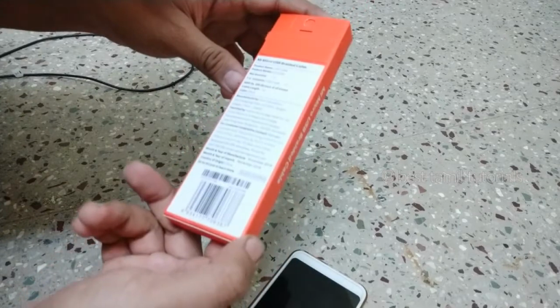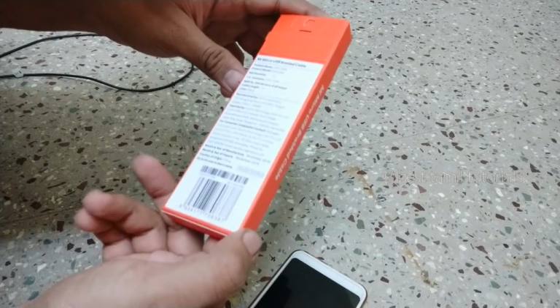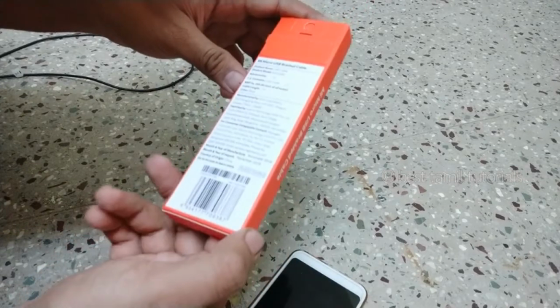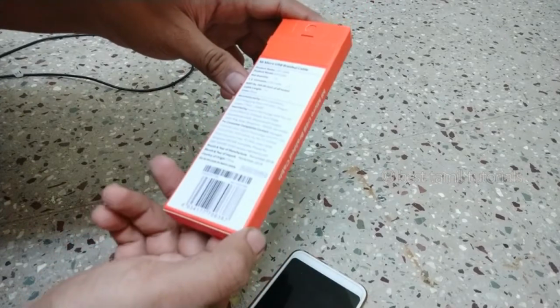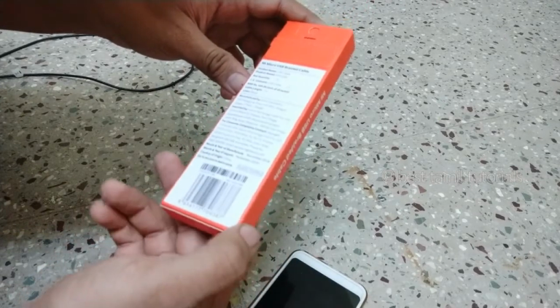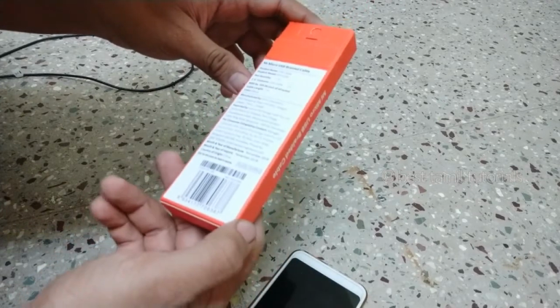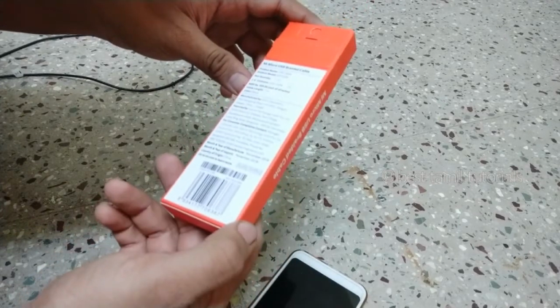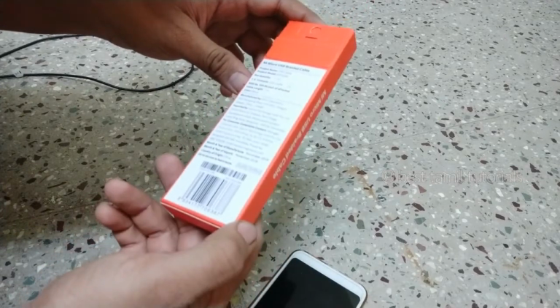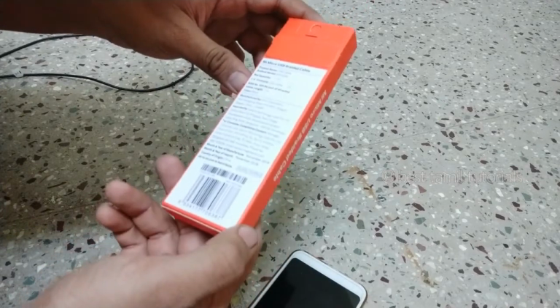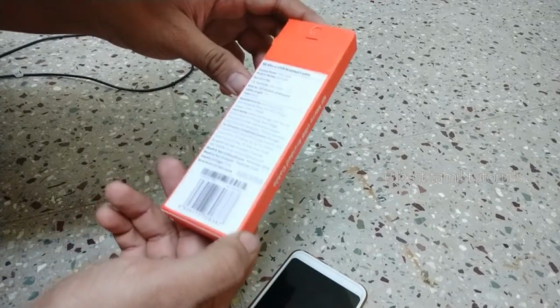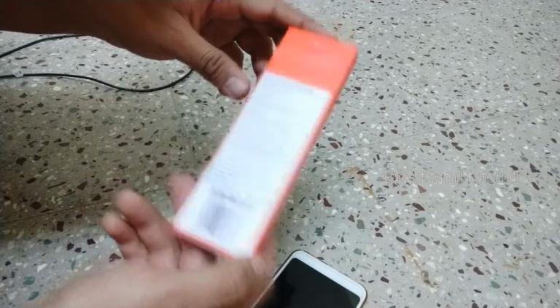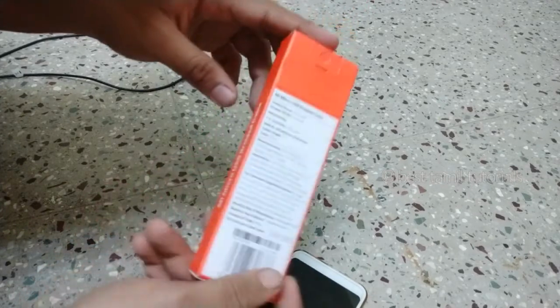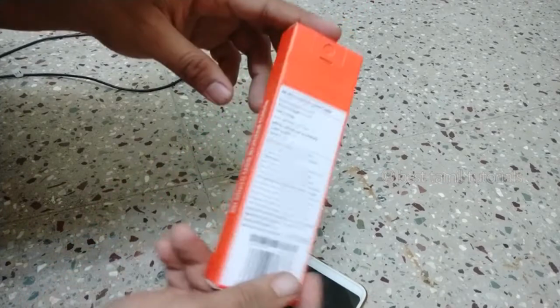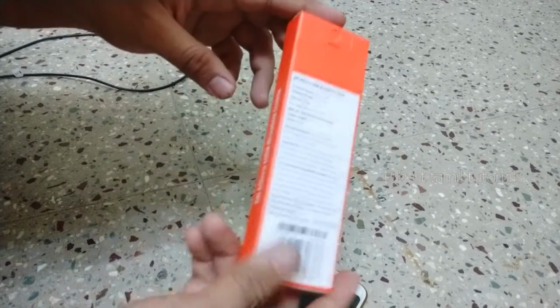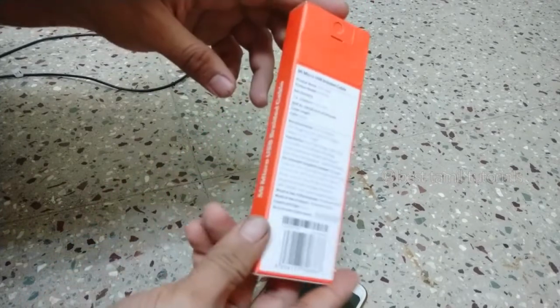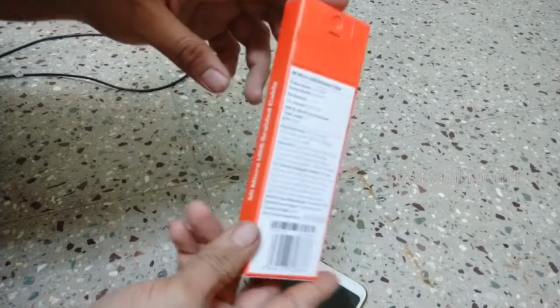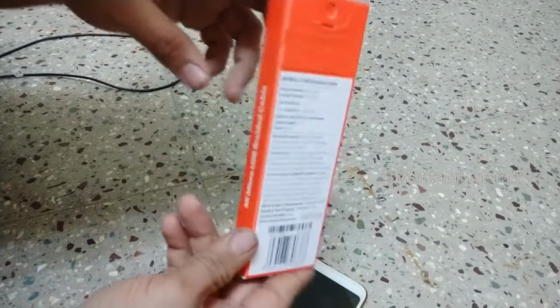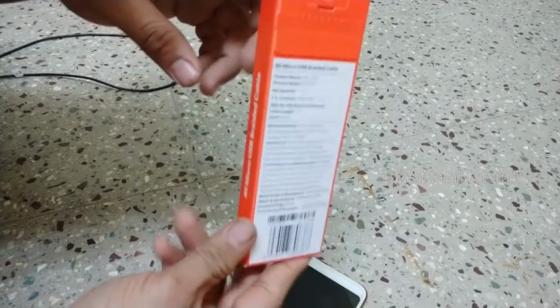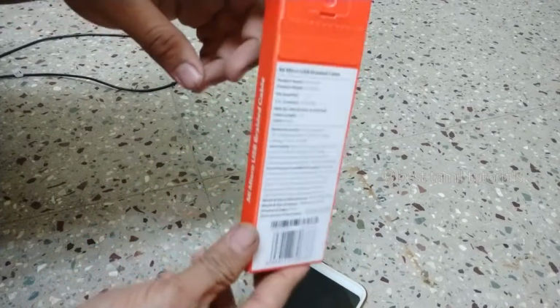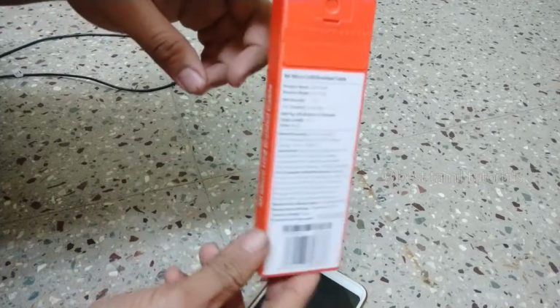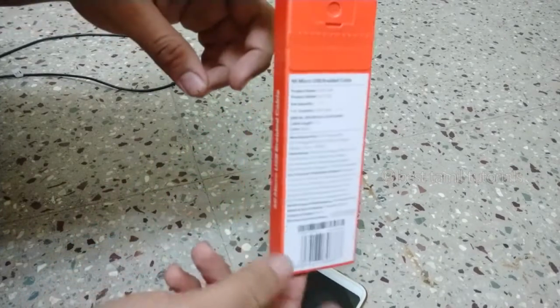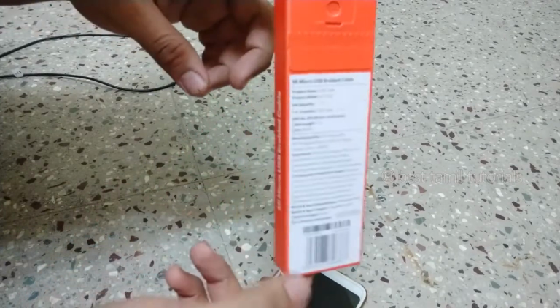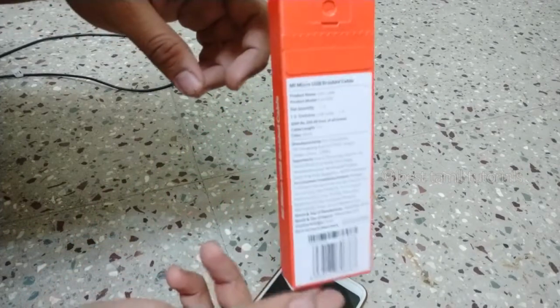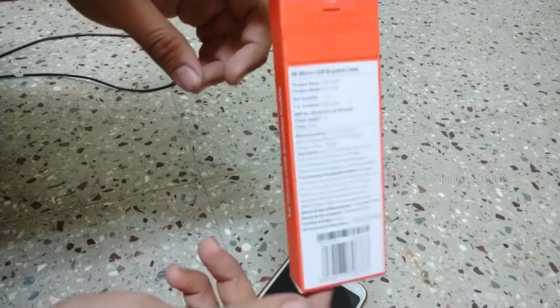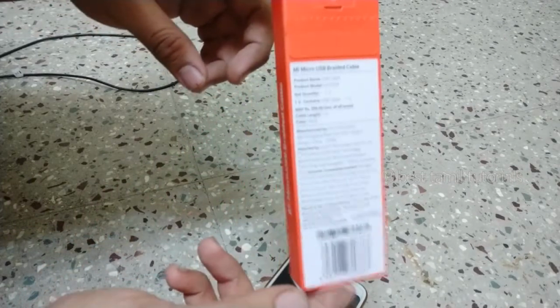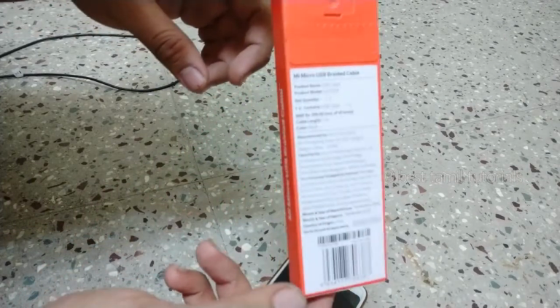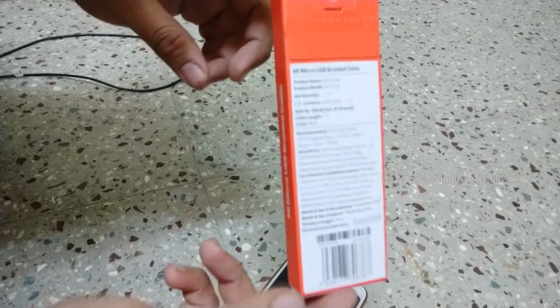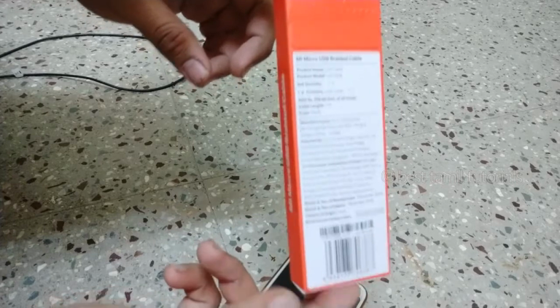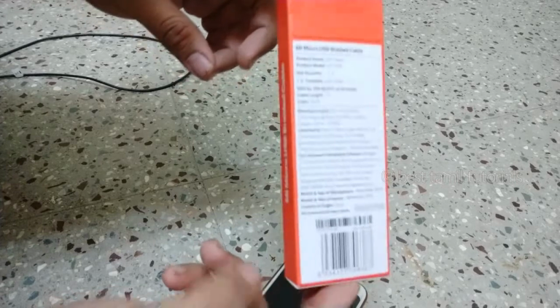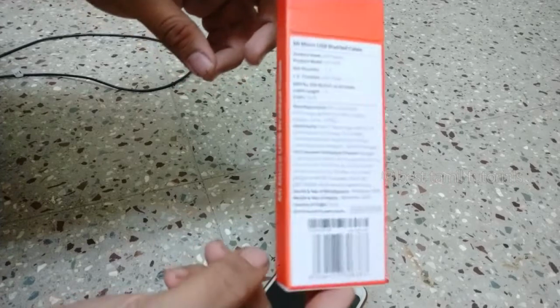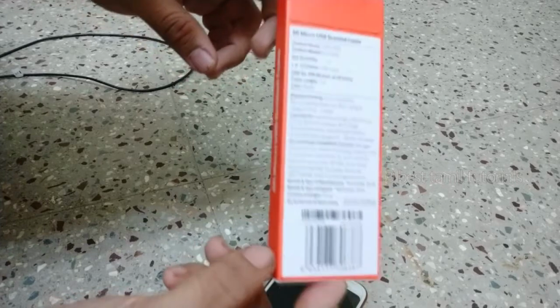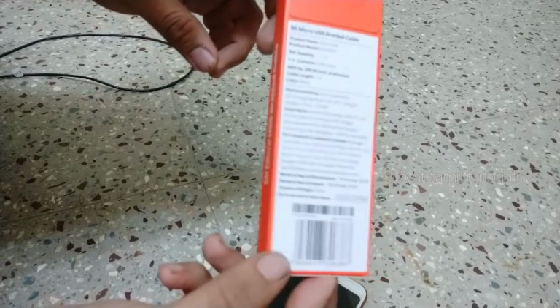Actually, the price is $2.99. It has a 6-month warranty.